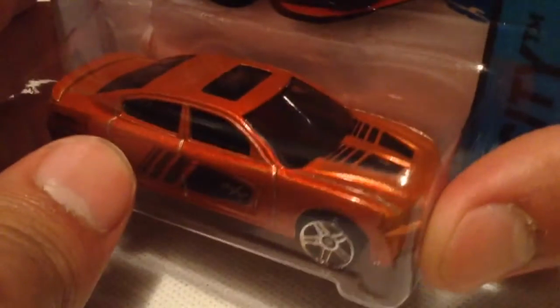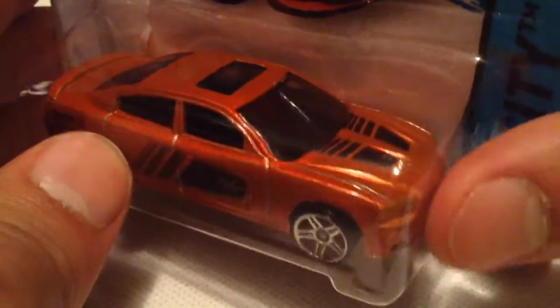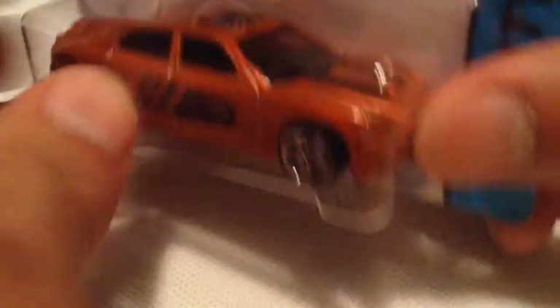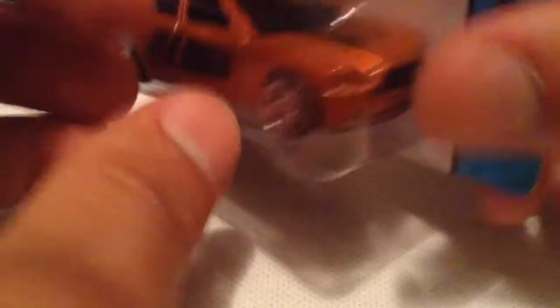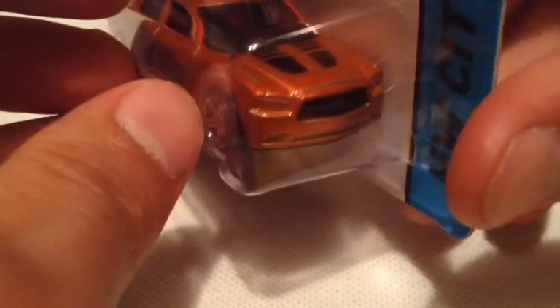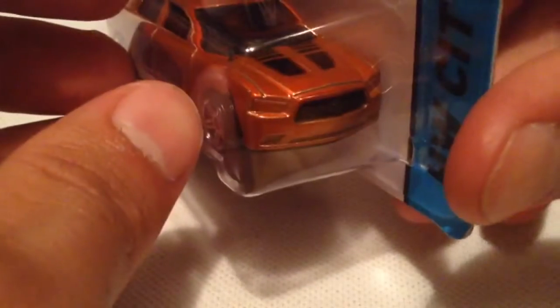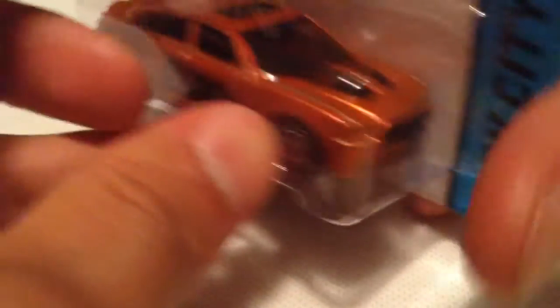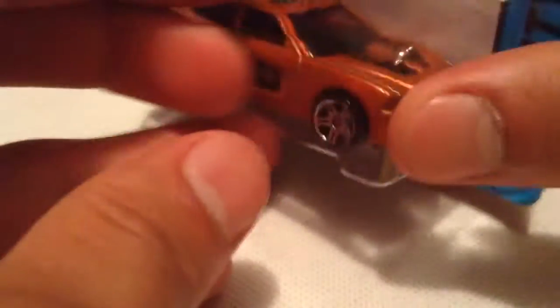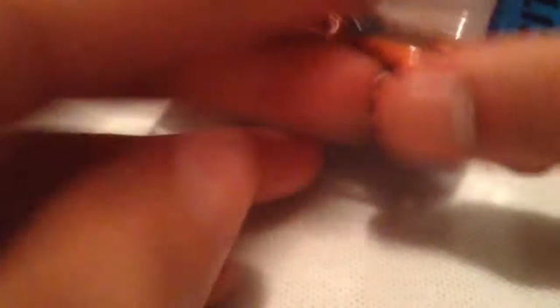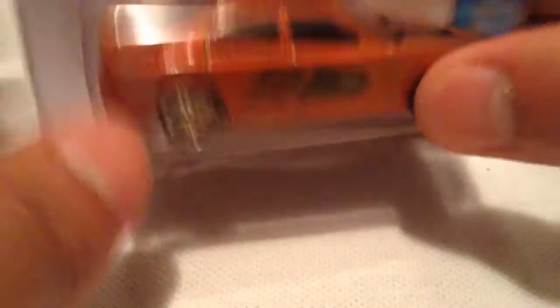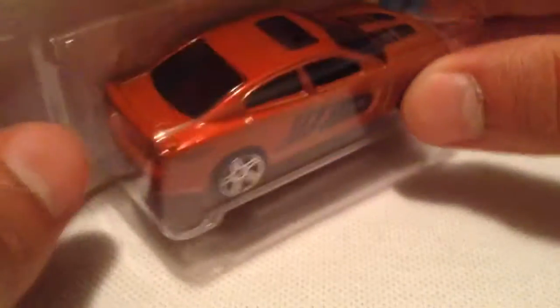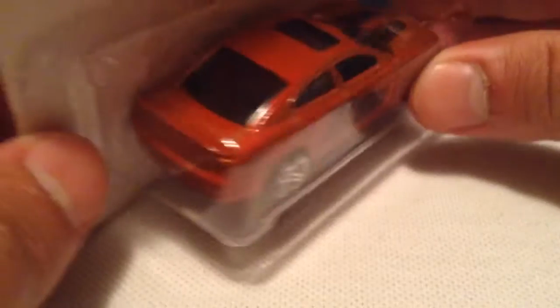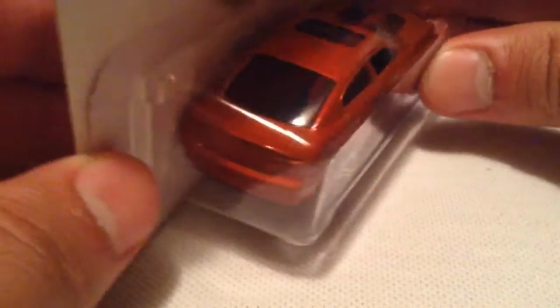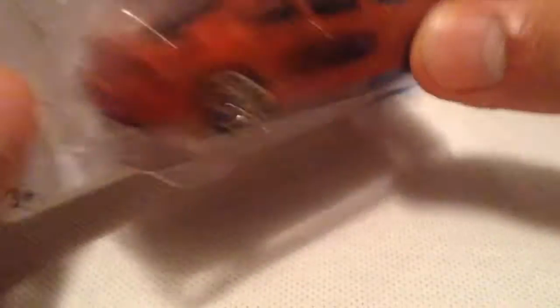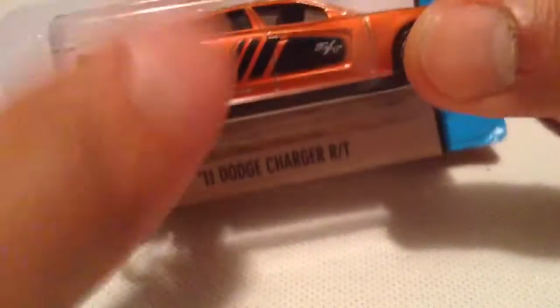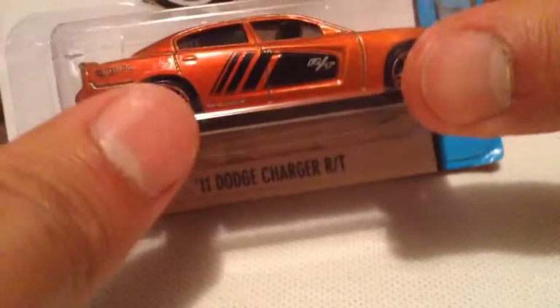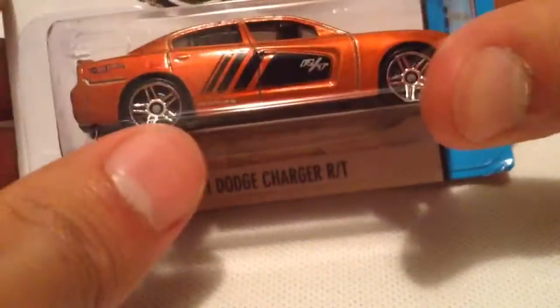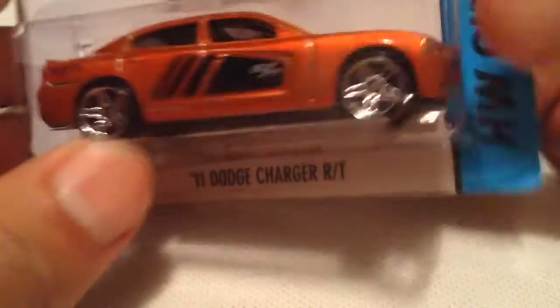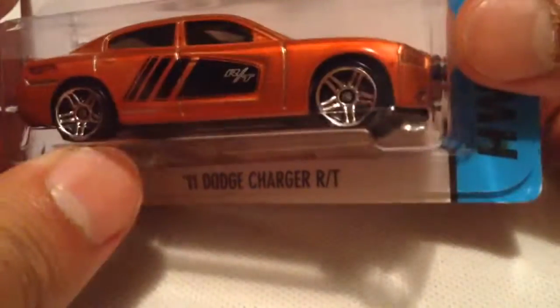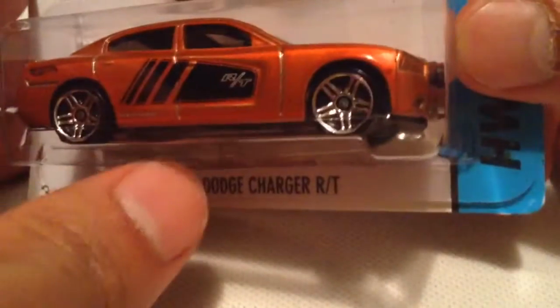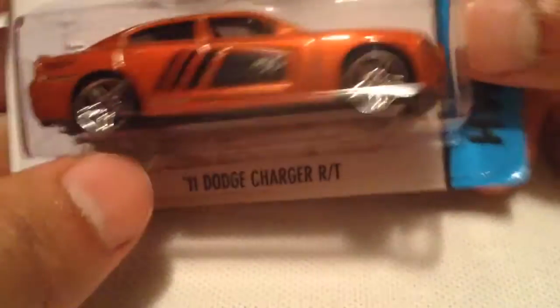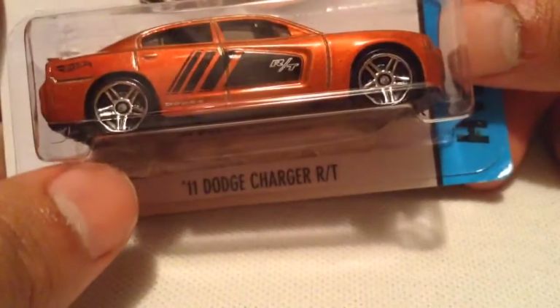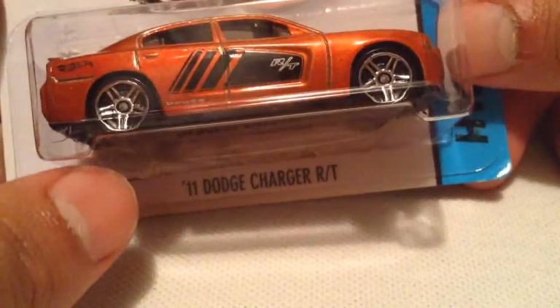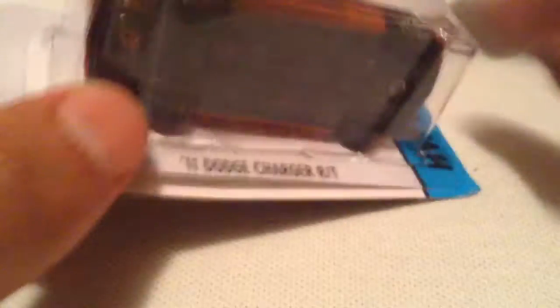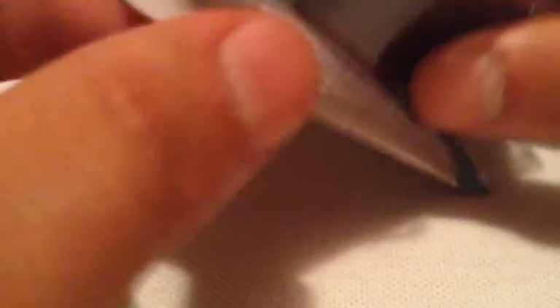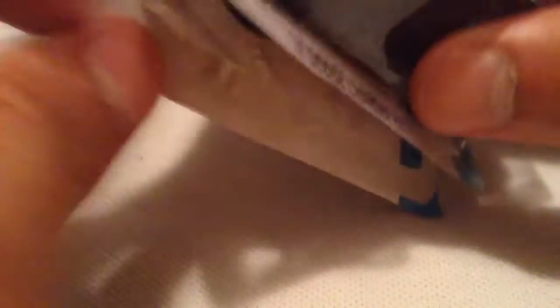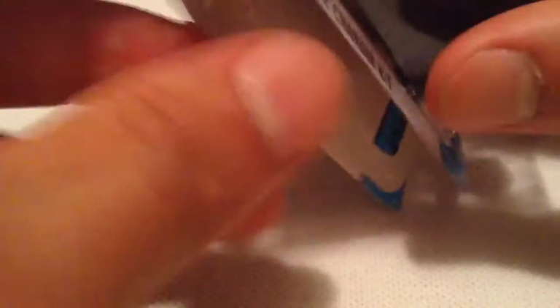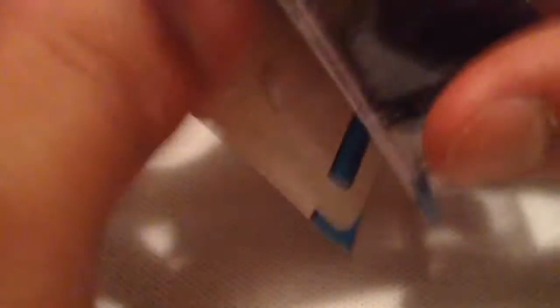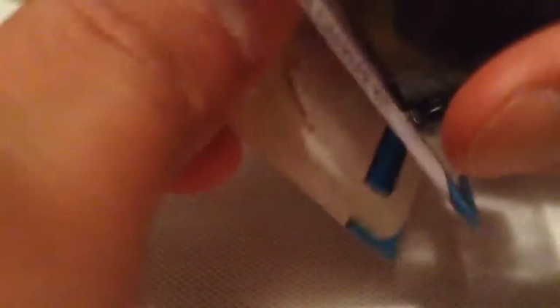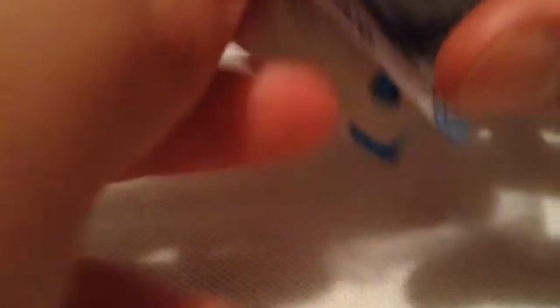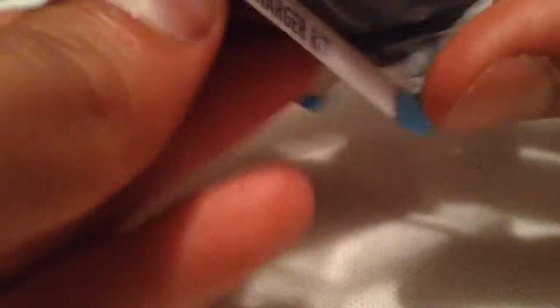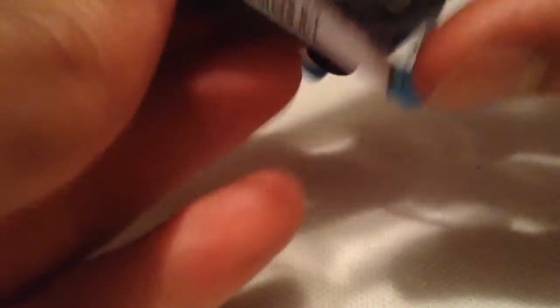If I find that Pontiac I might pick it up, but otherwise I'm fine with this — this is all I want. Pretty cool. Let's open it up.